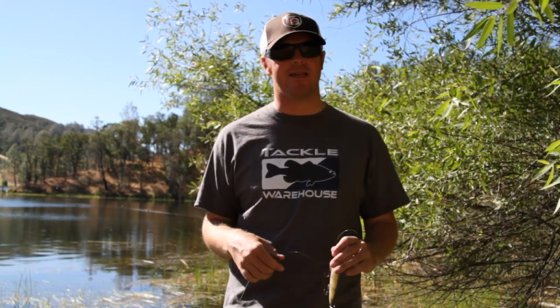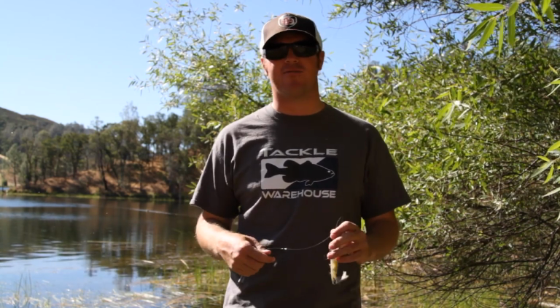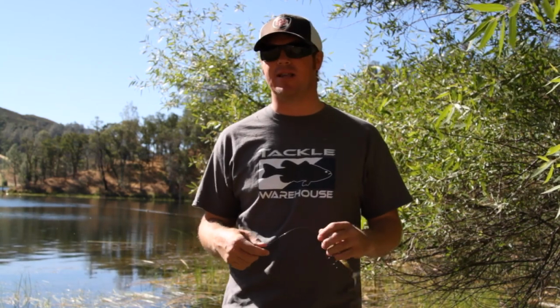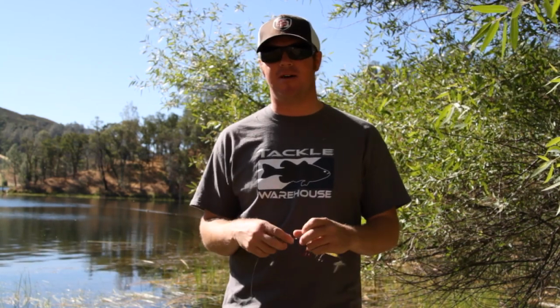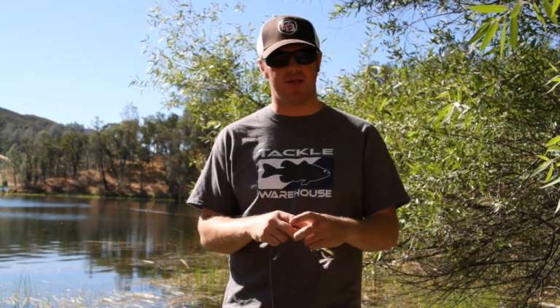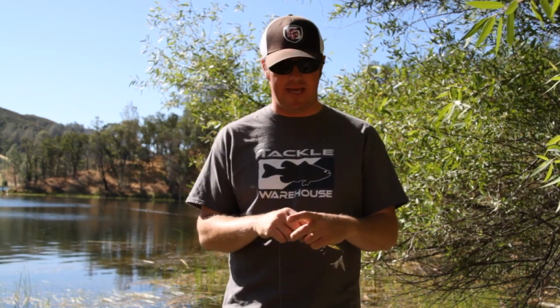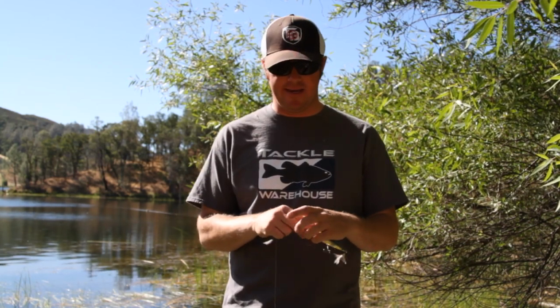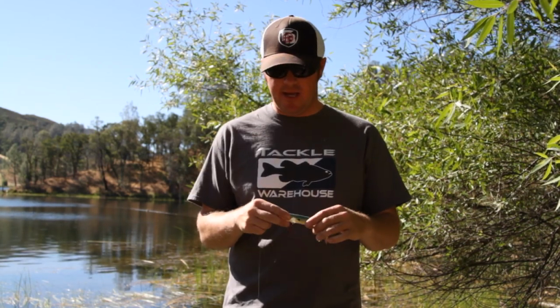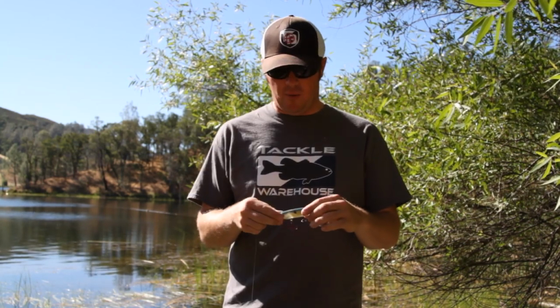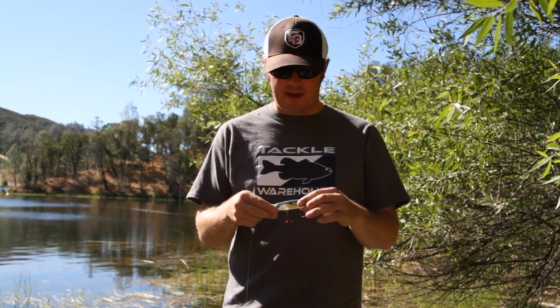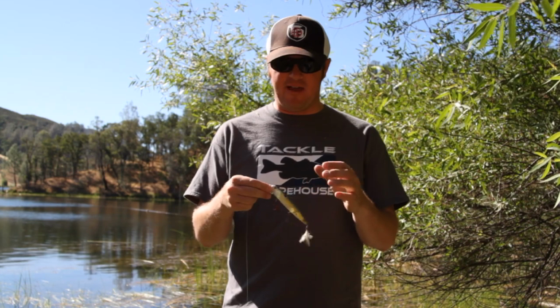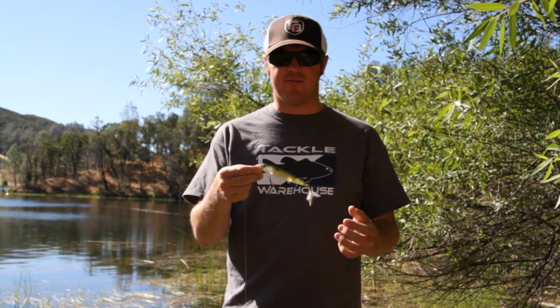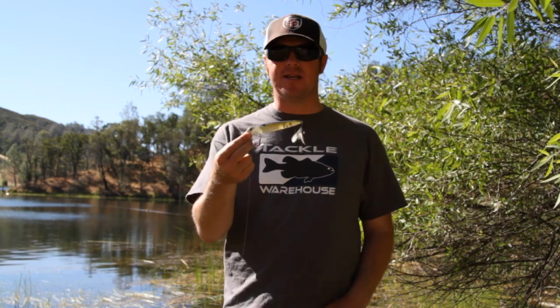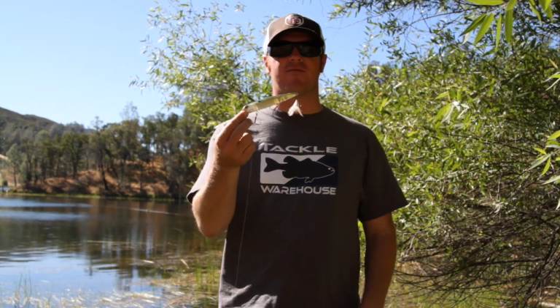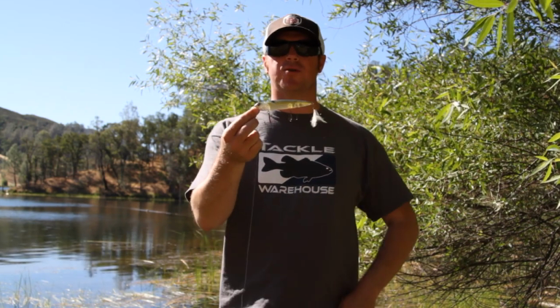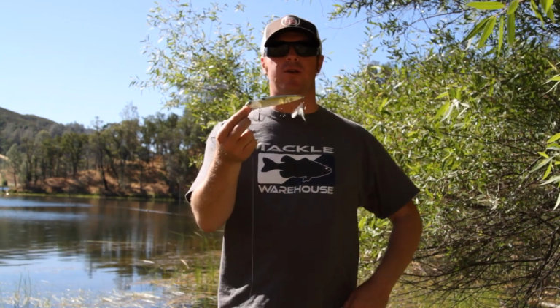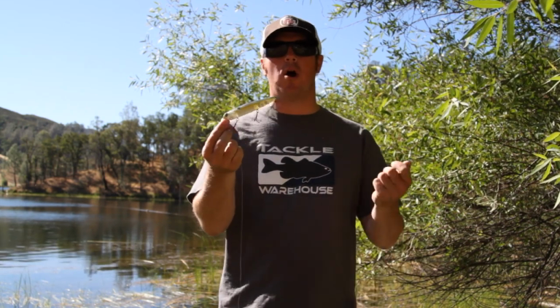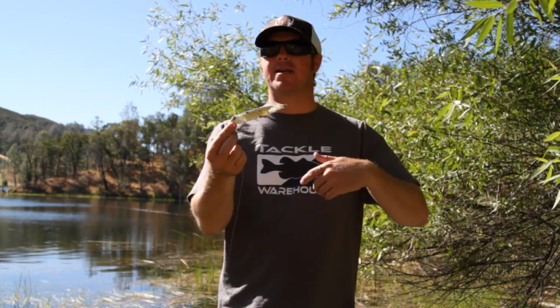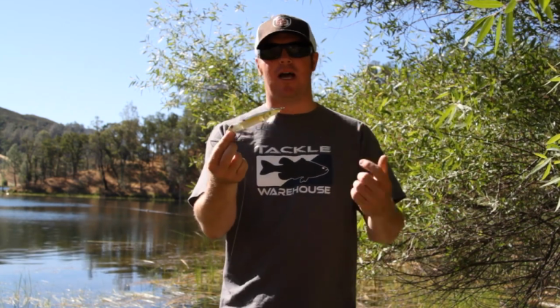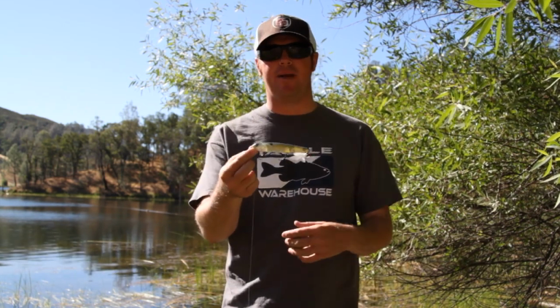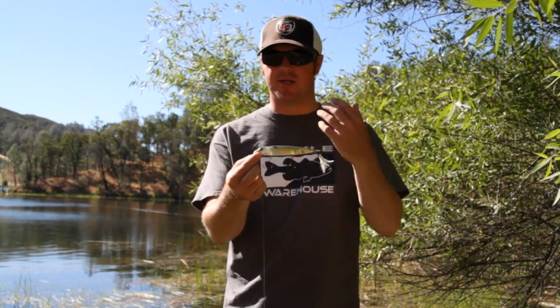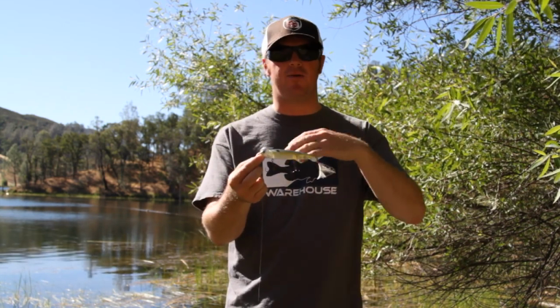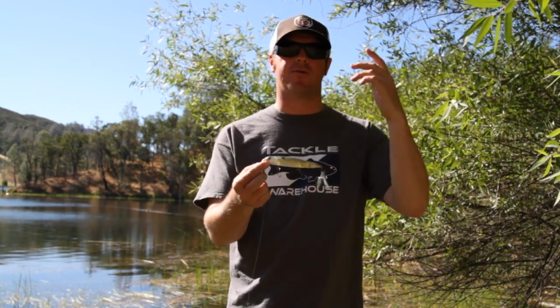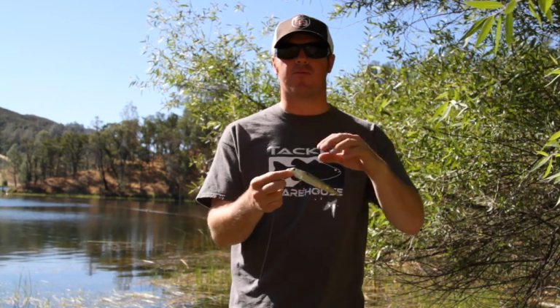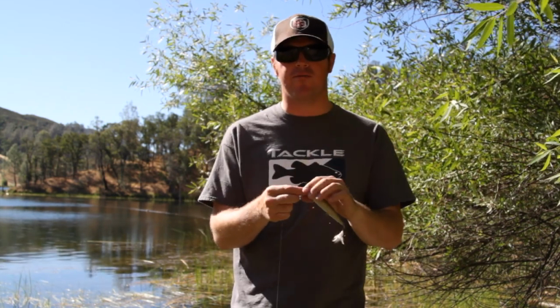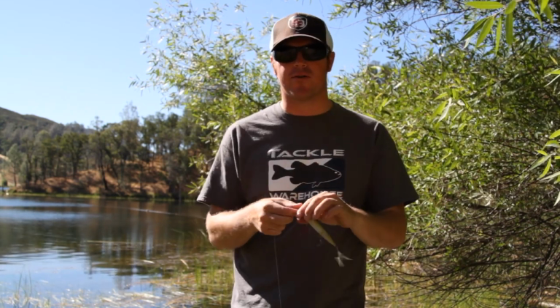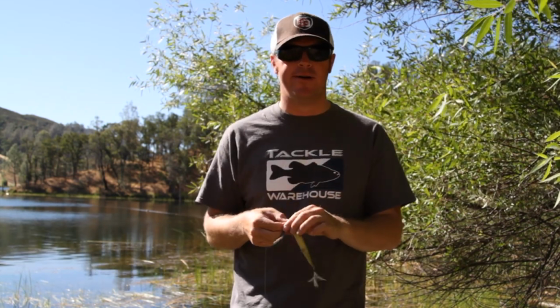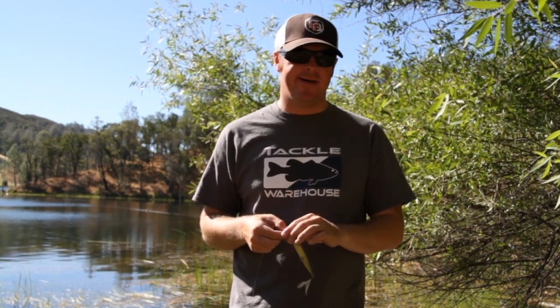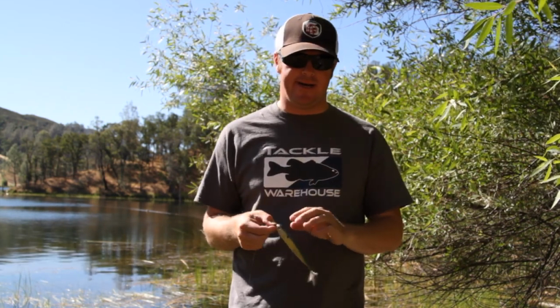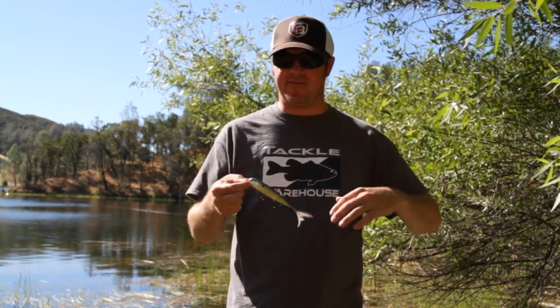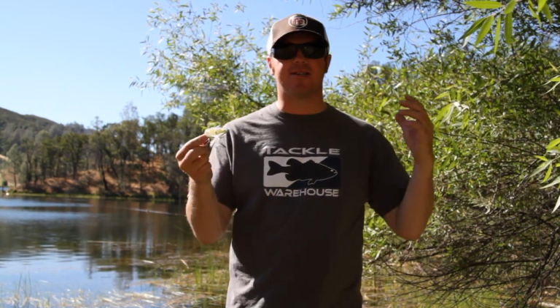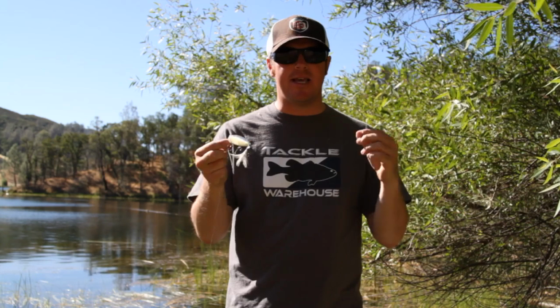I think everybody loves doing it. One of my favorite baits, of course, is a walking style bait — a Spook, Rover, Vixen.